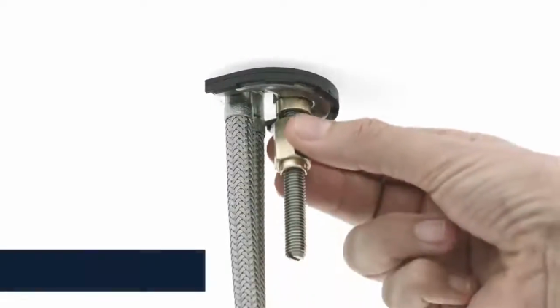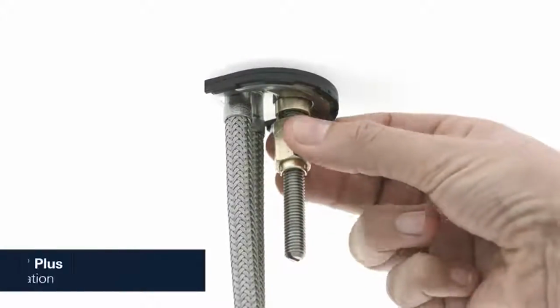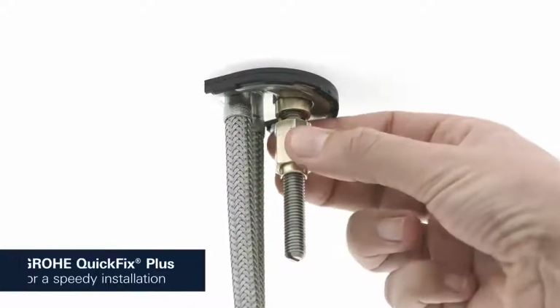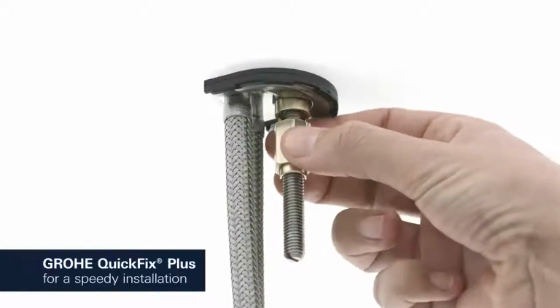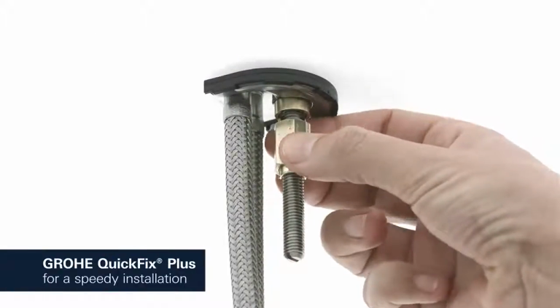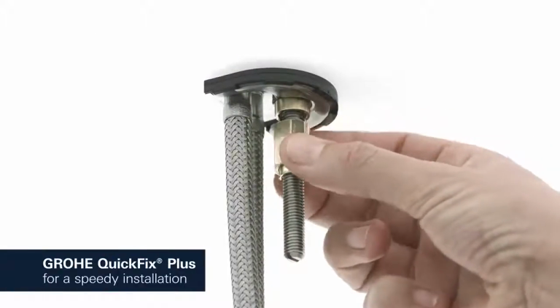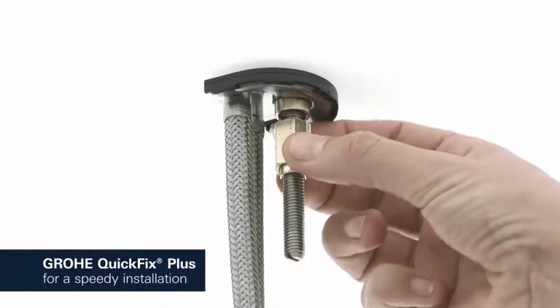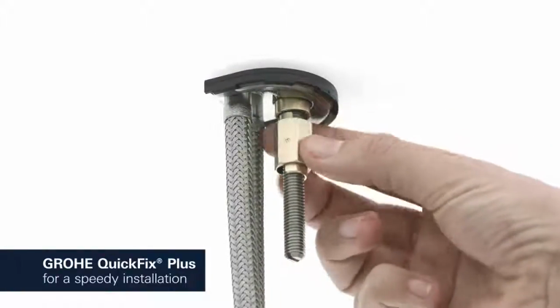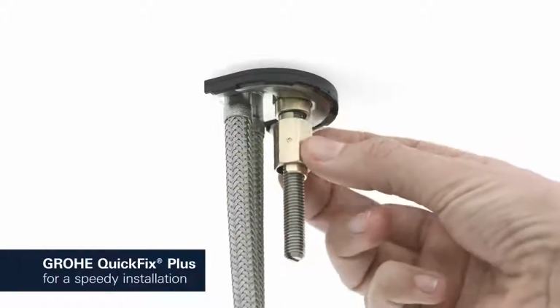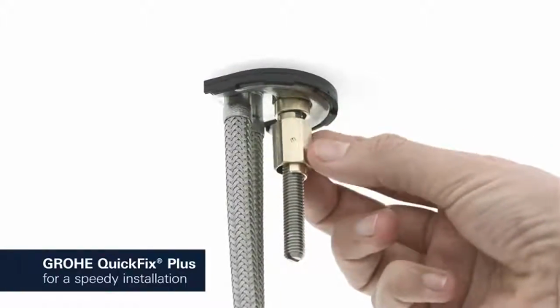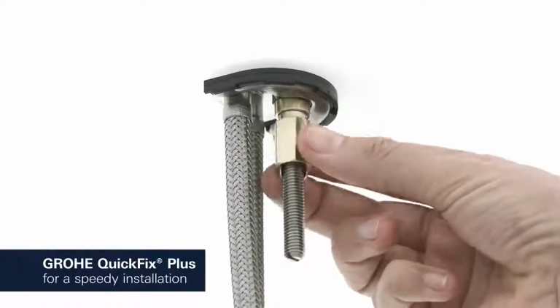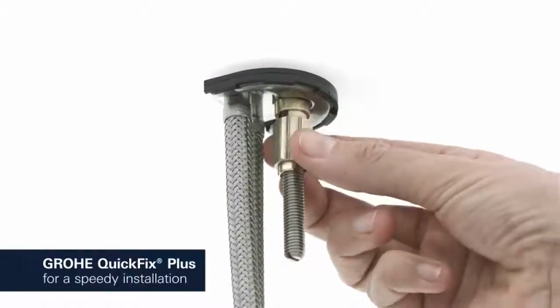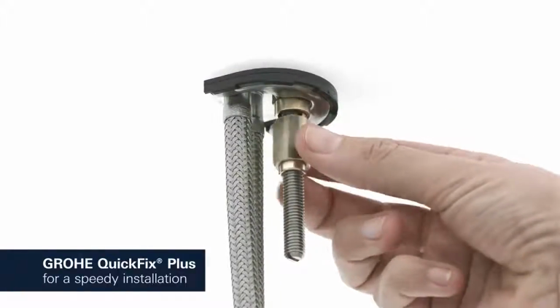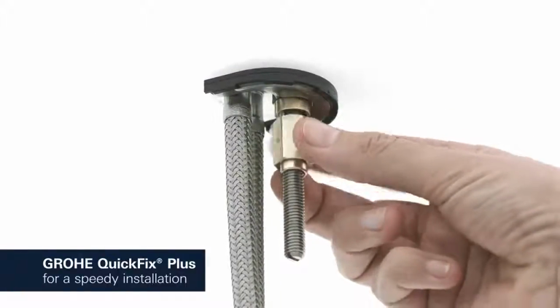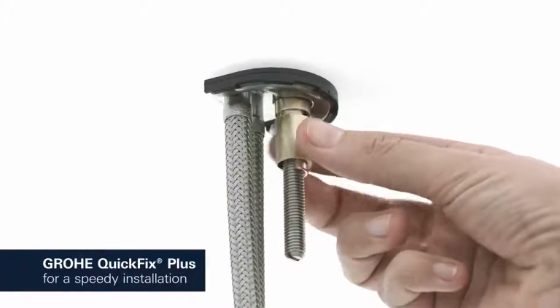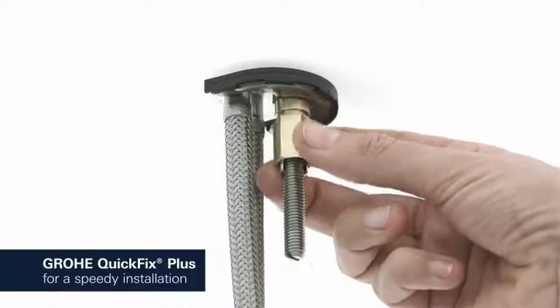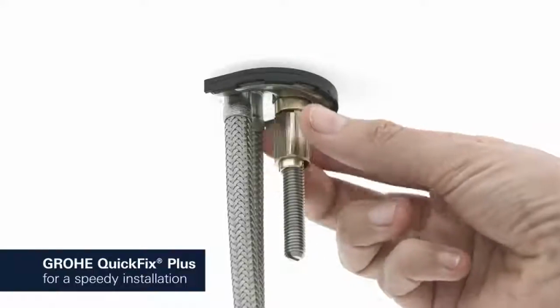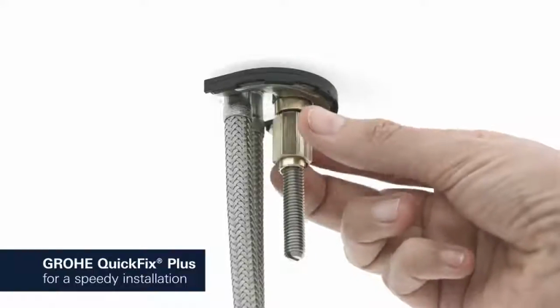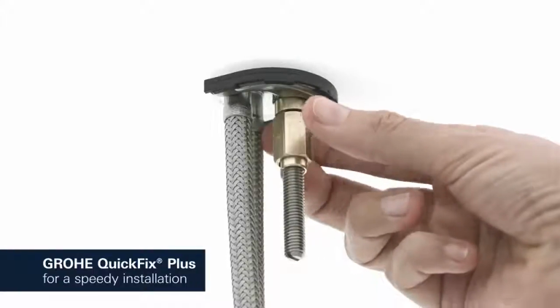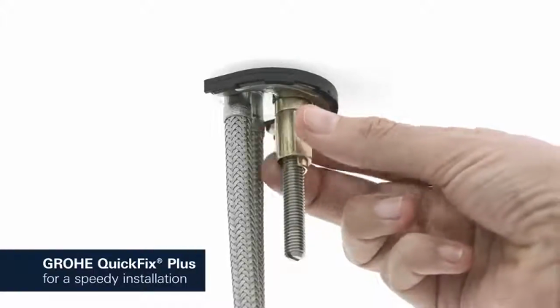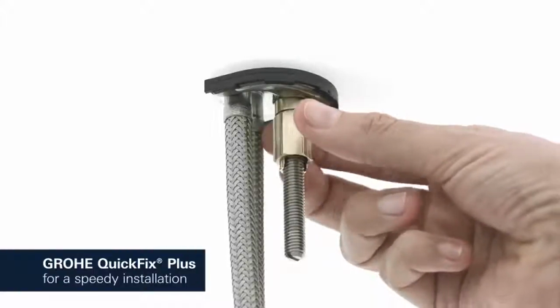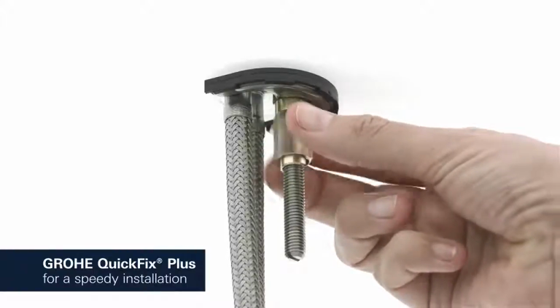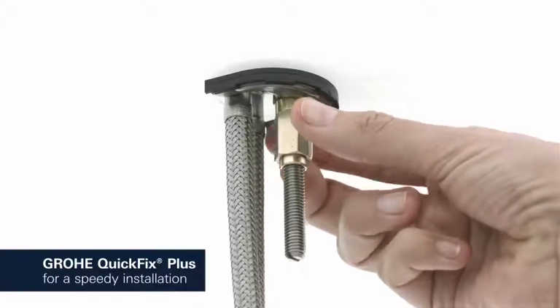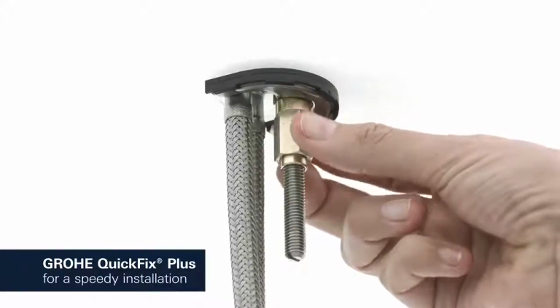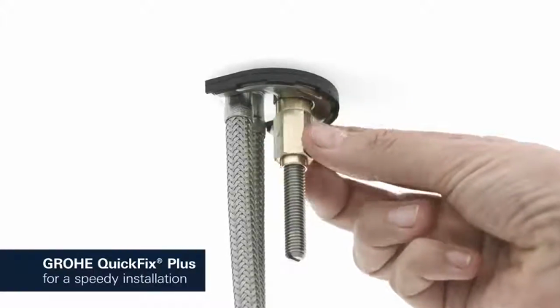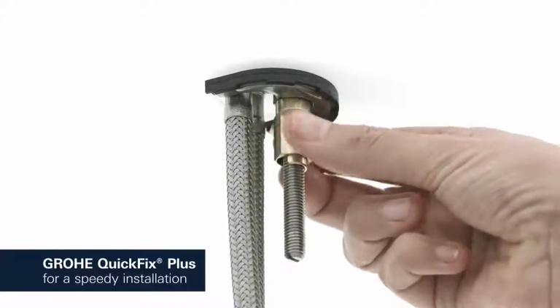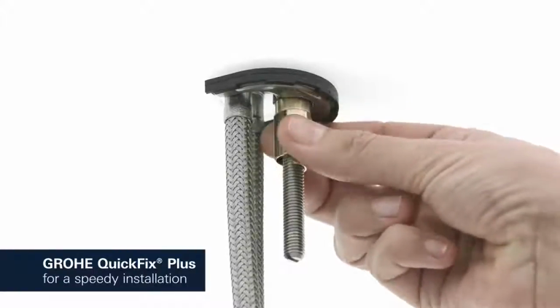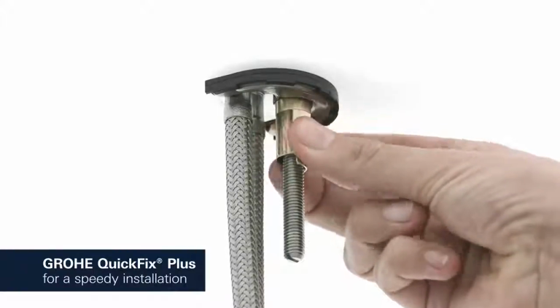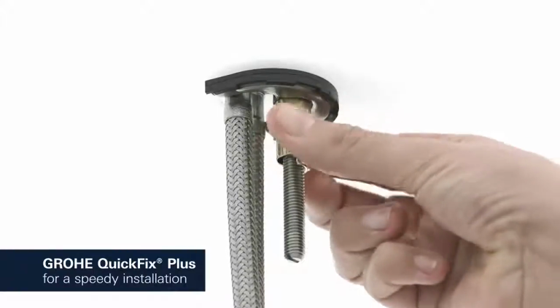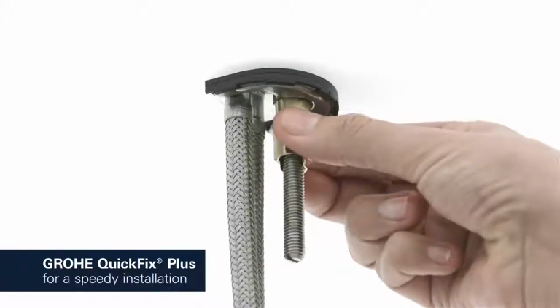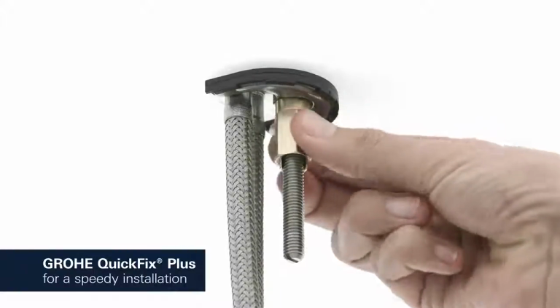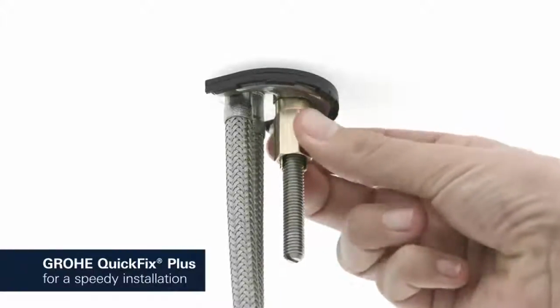Consisting of fewer parts, our new Grohe Quick Fix Plus system makes the installation process quicker and easier than ever.